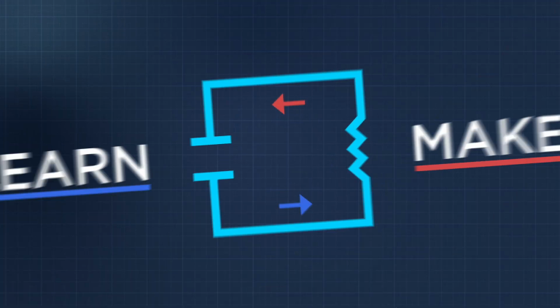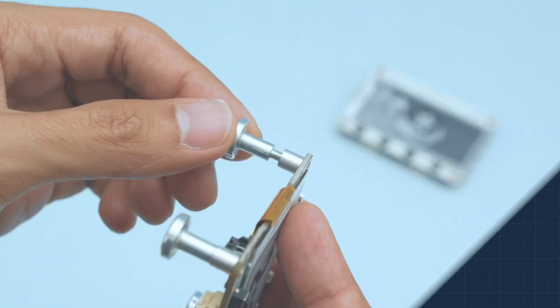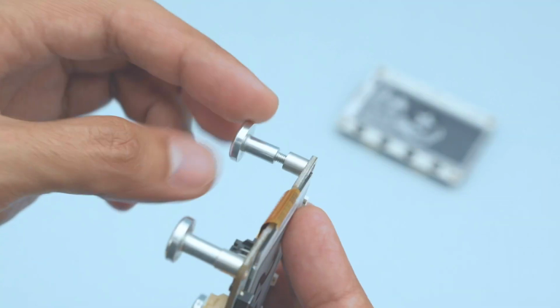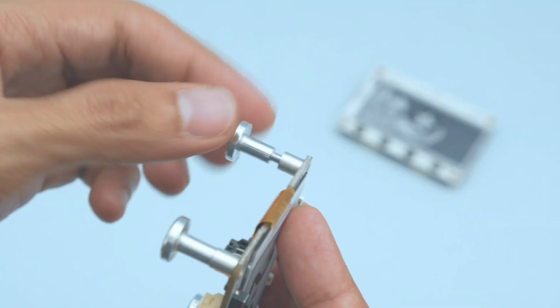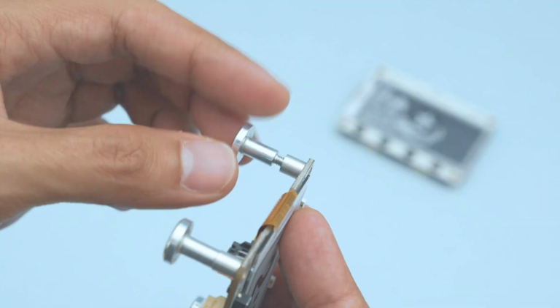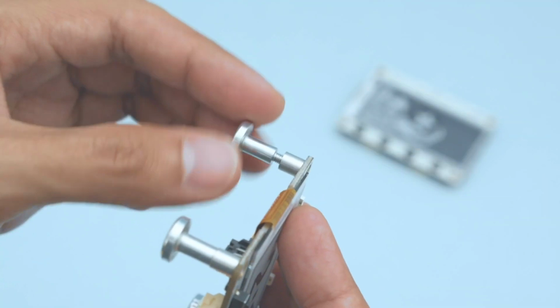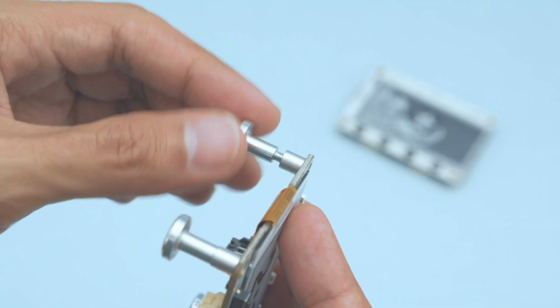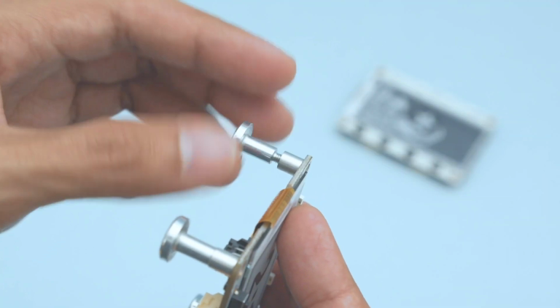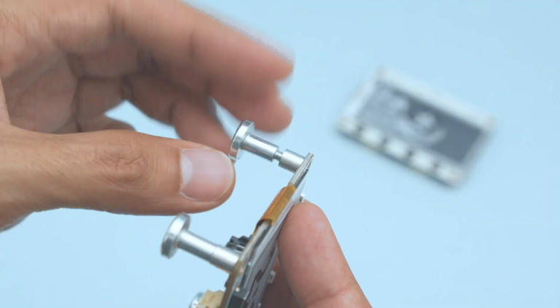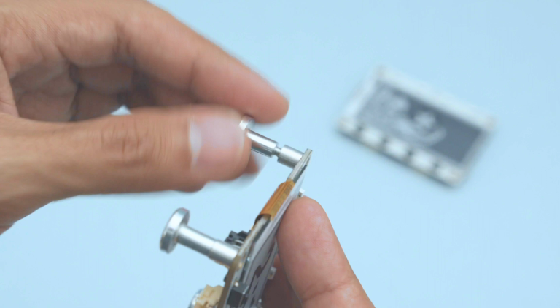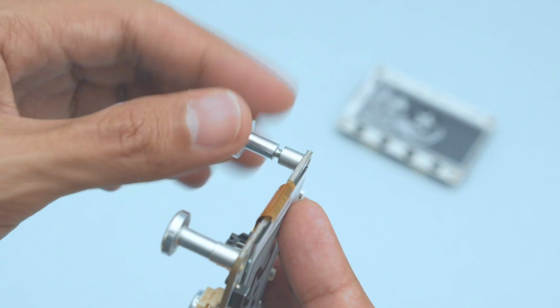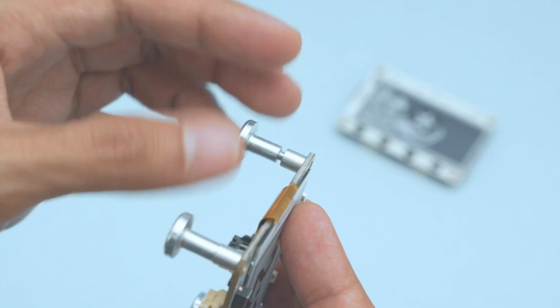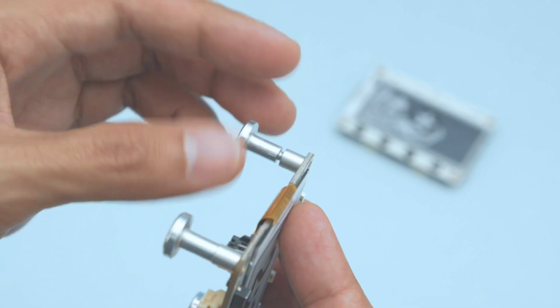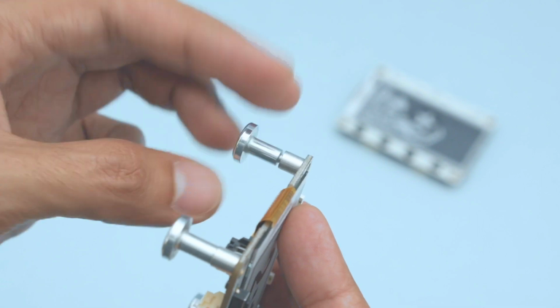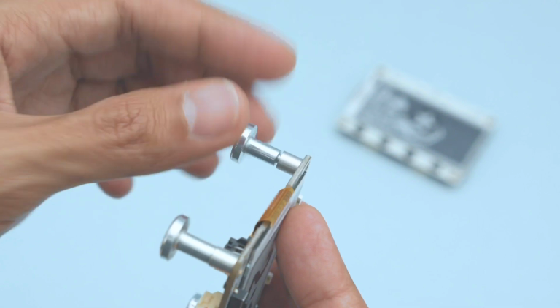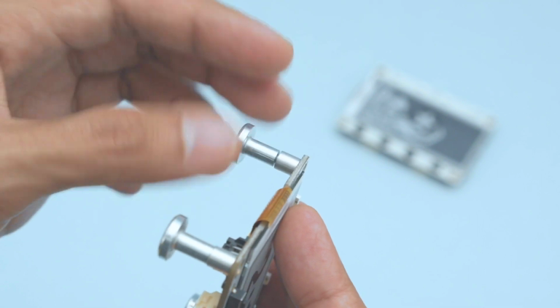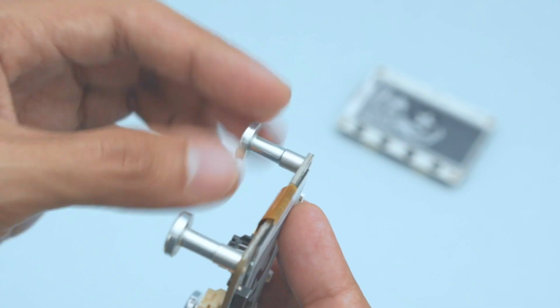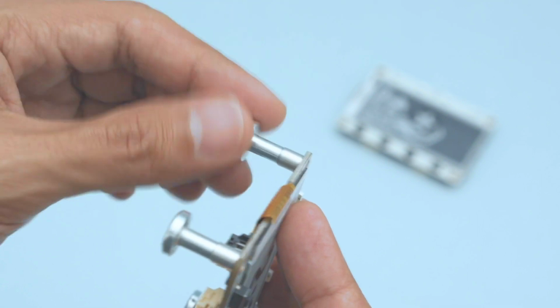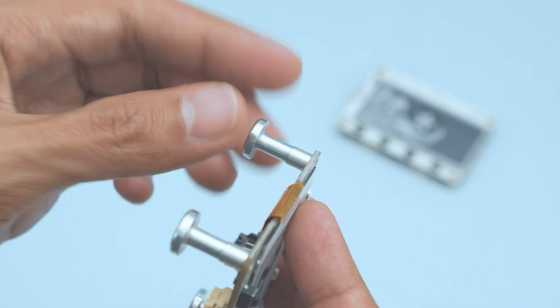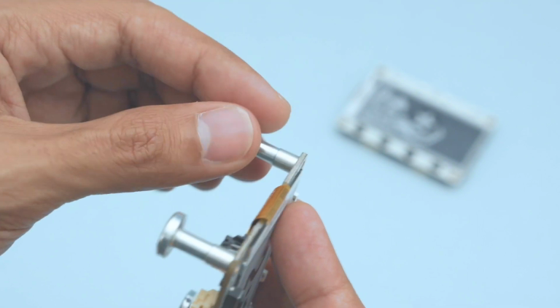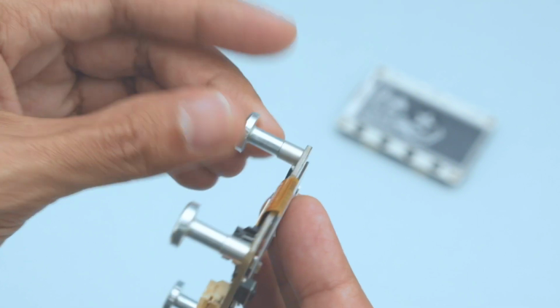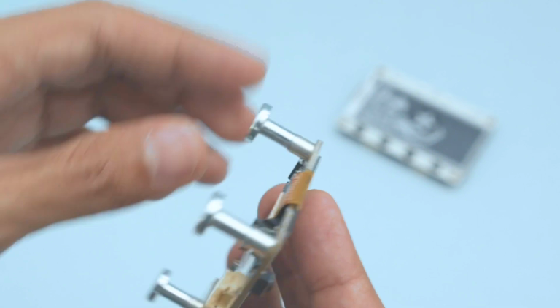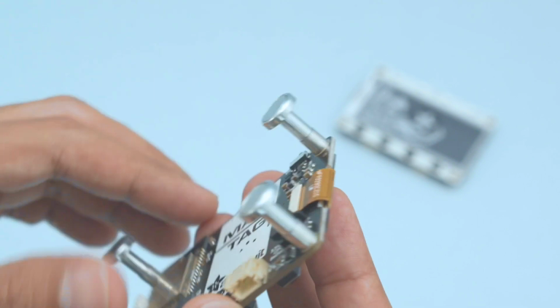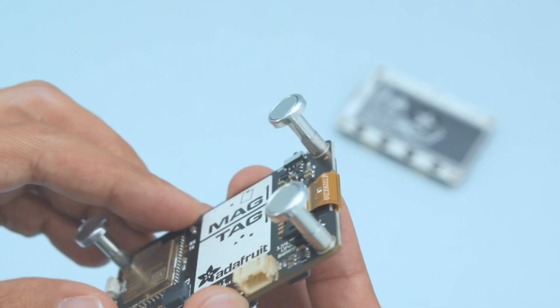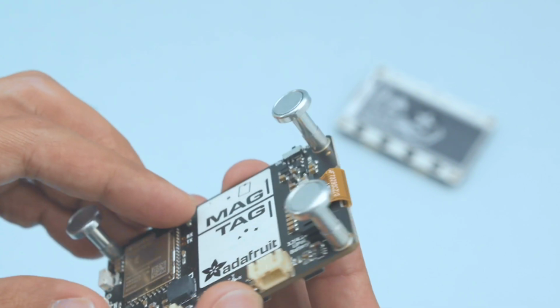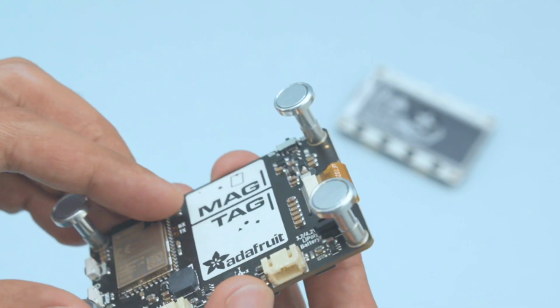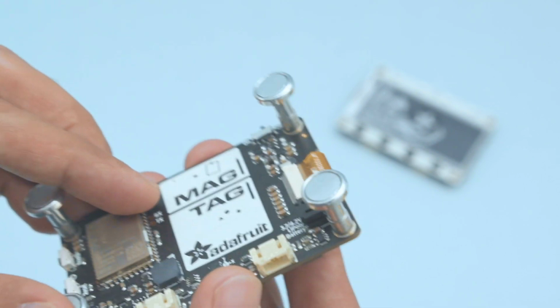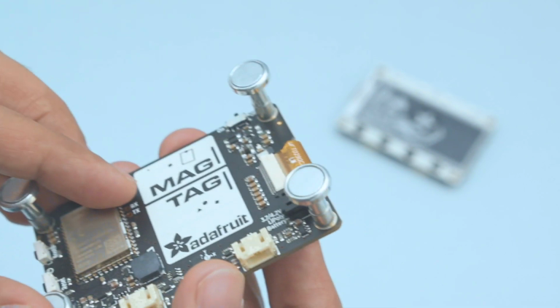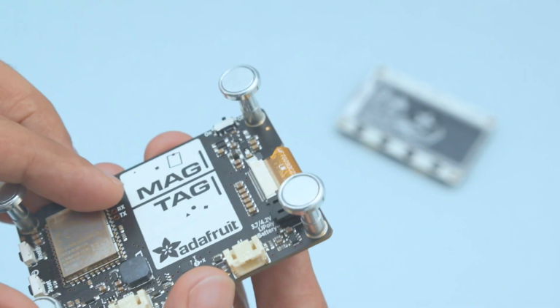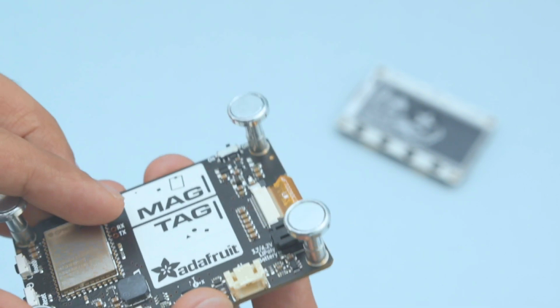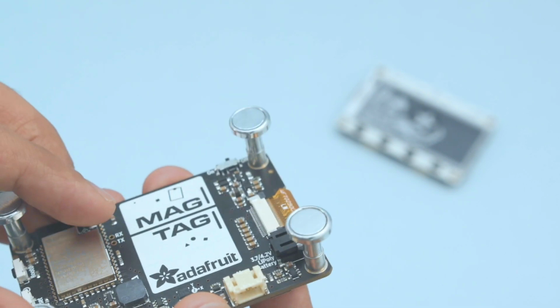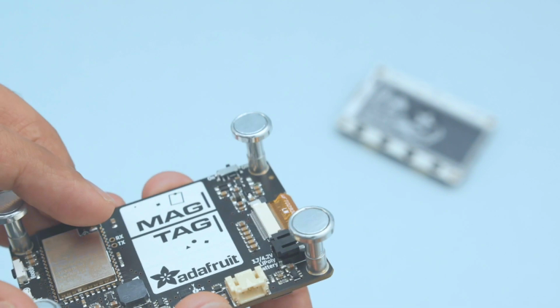The PCB has built-in standoffs so you can easily secure it, or use these magnetic feet and stick it to the fridge.